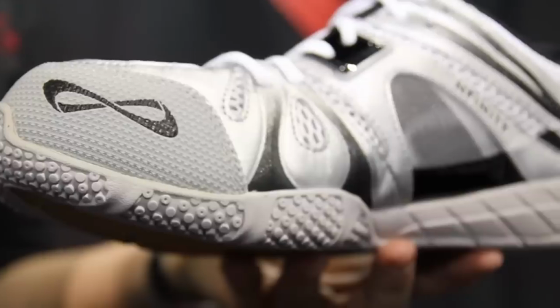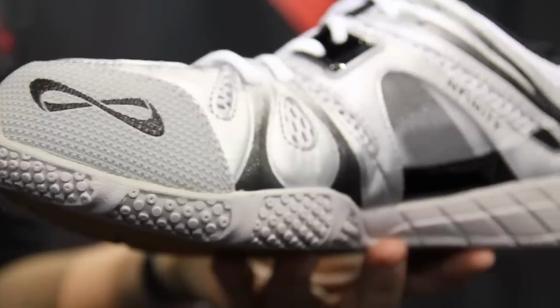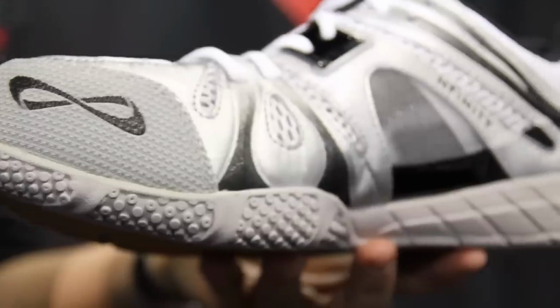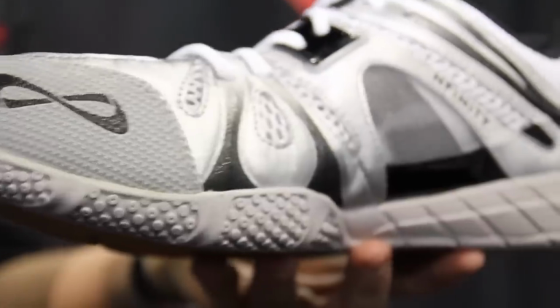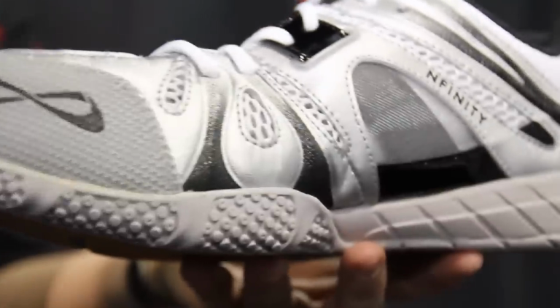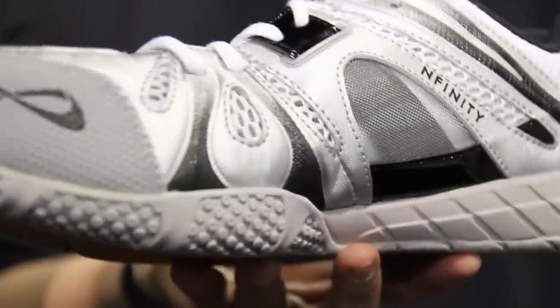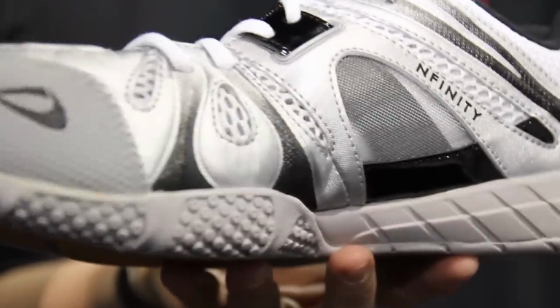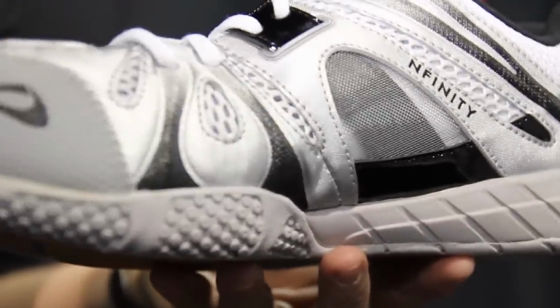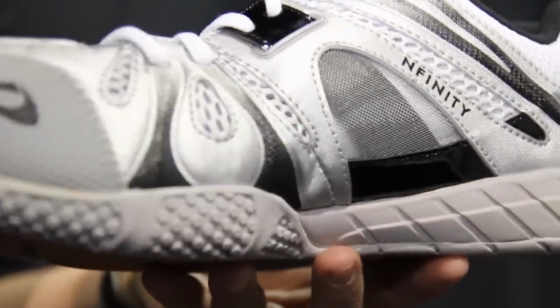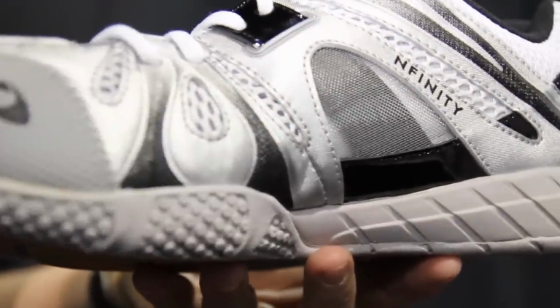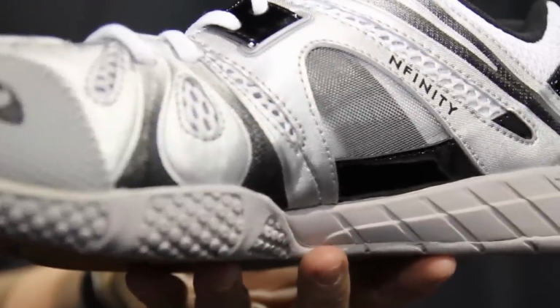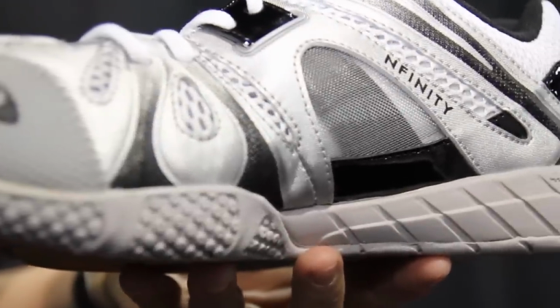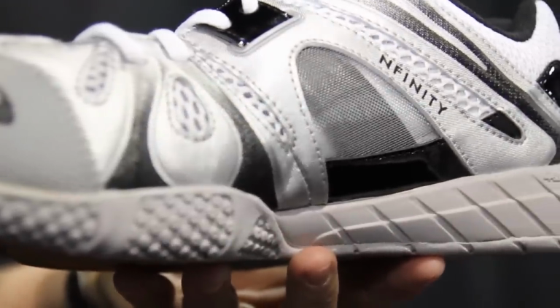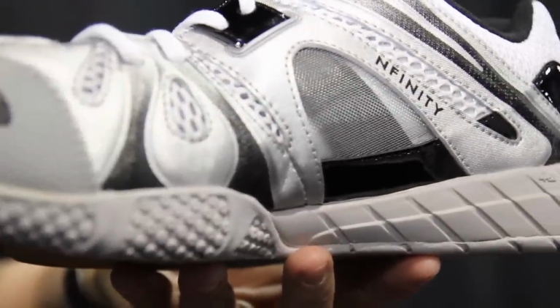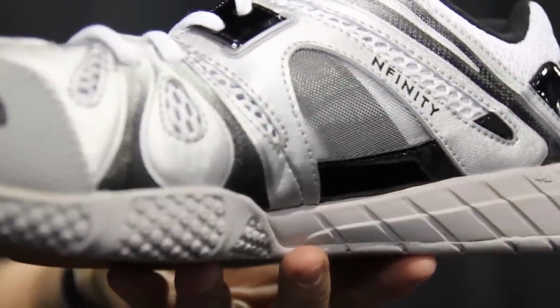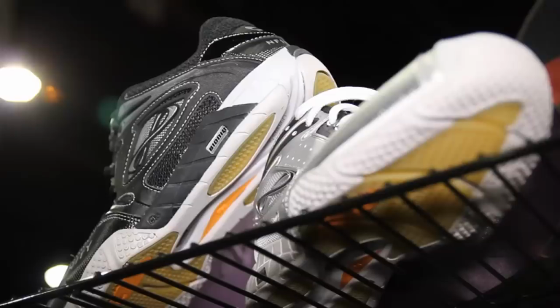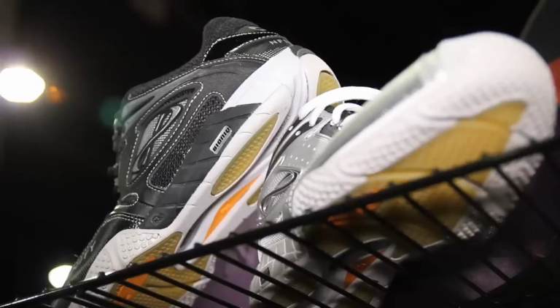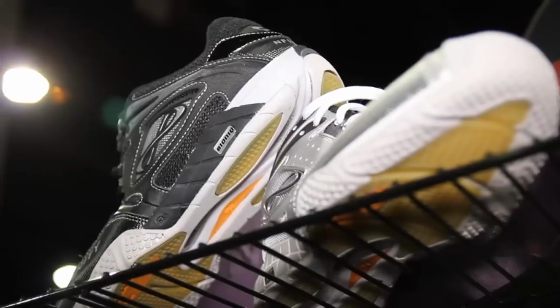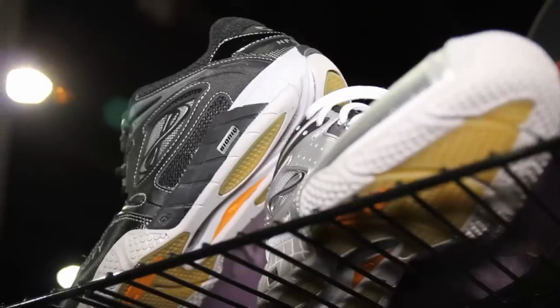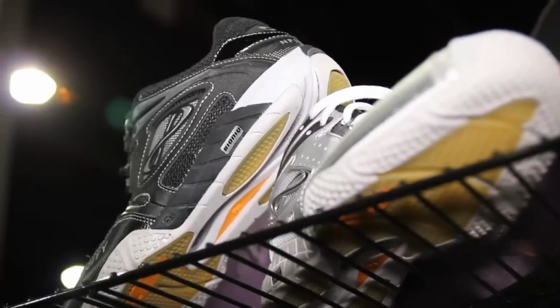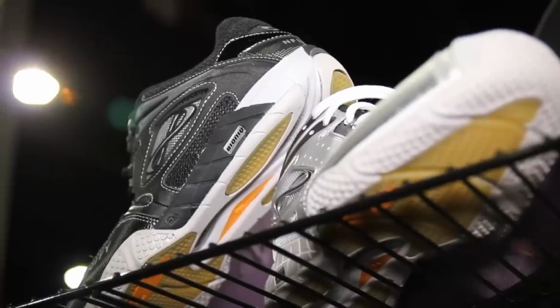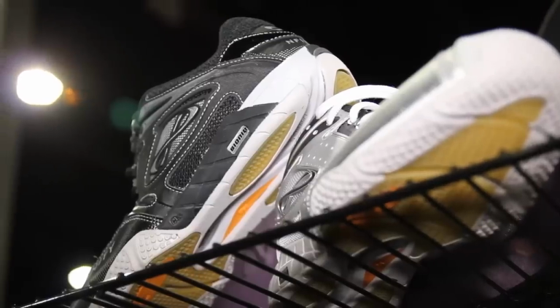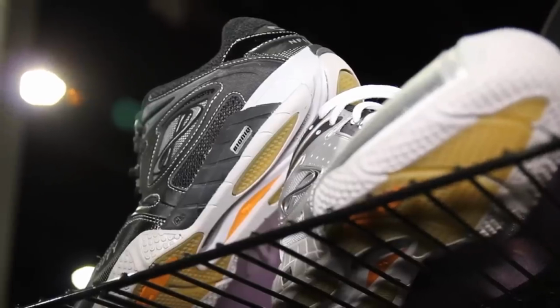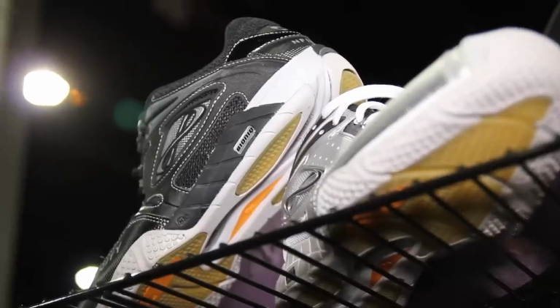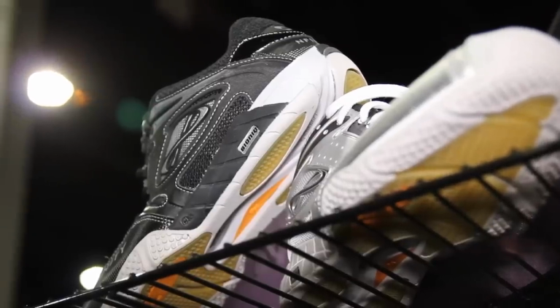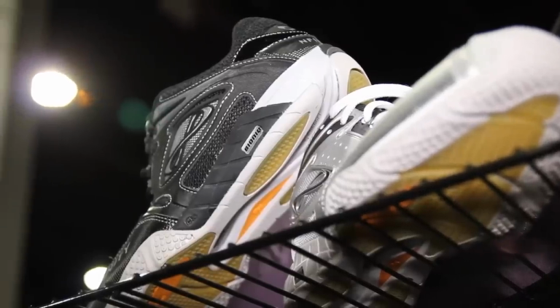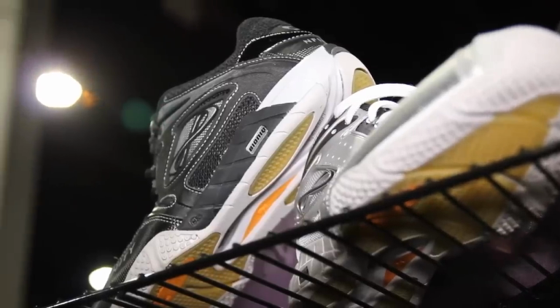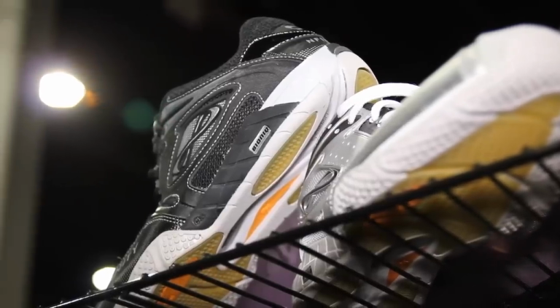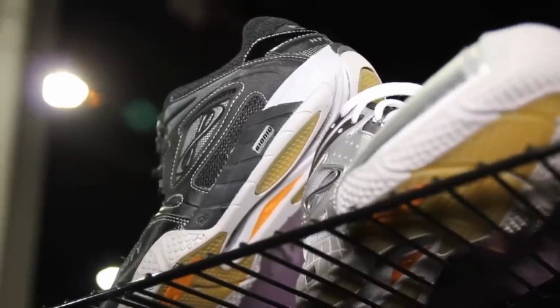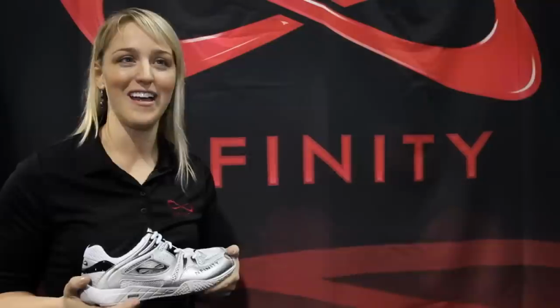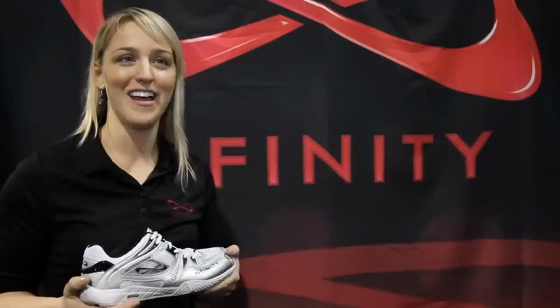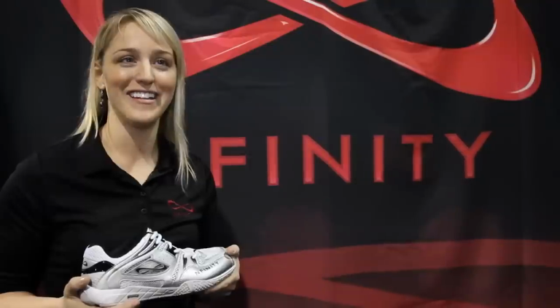The Infinity Bionic 2.0 volleyball shoe in both silver and black is available for $109.99.